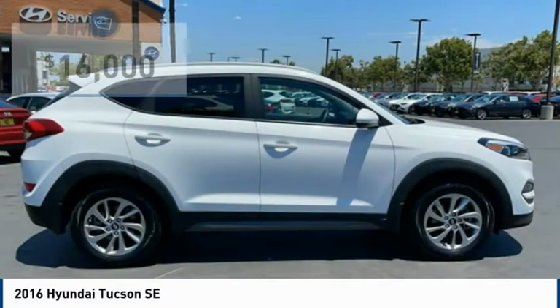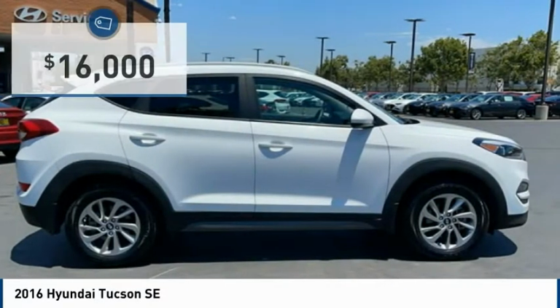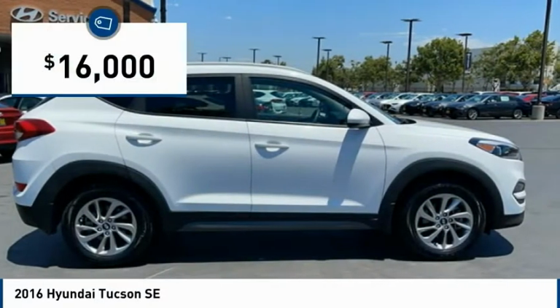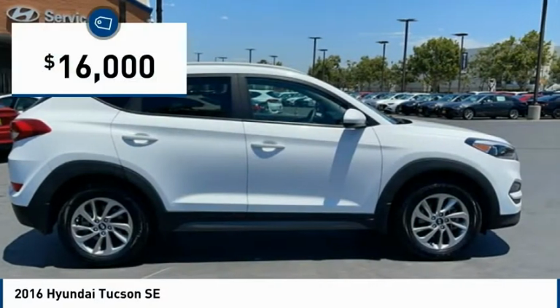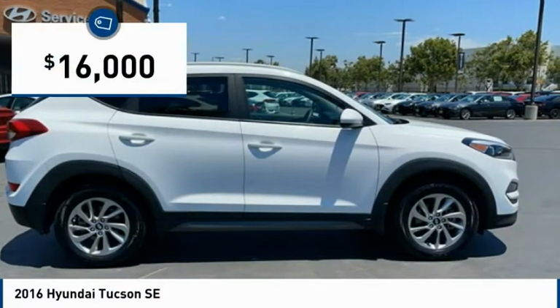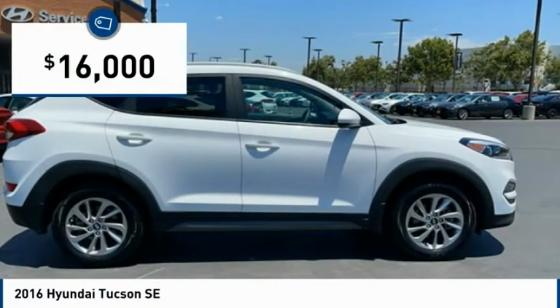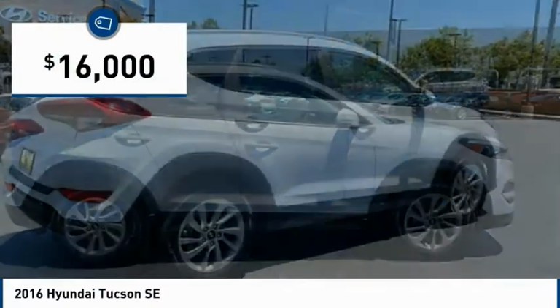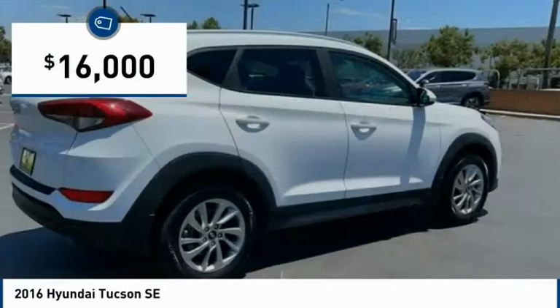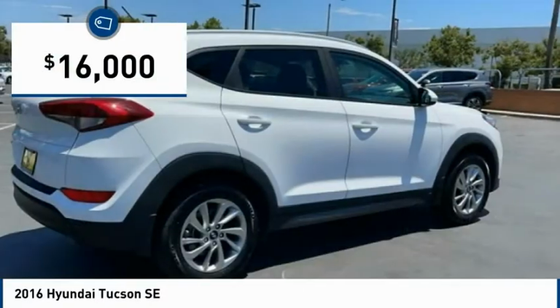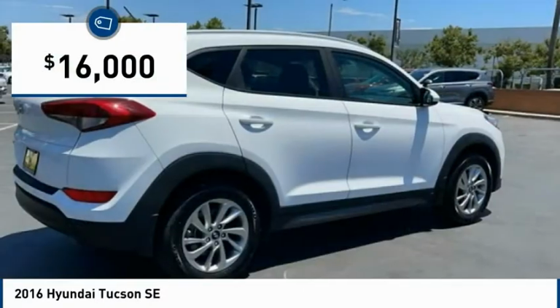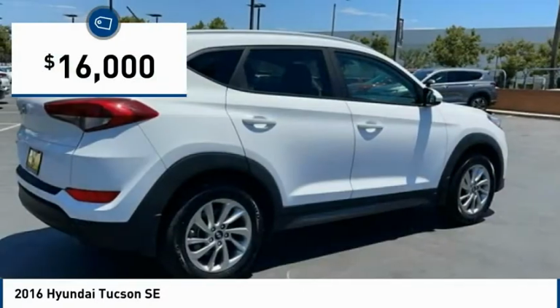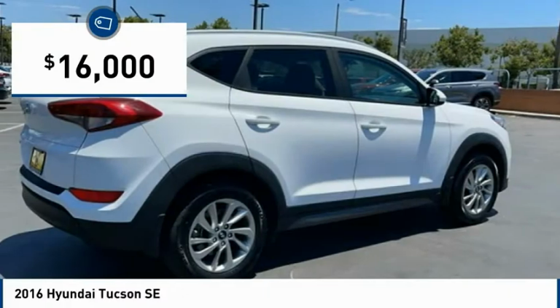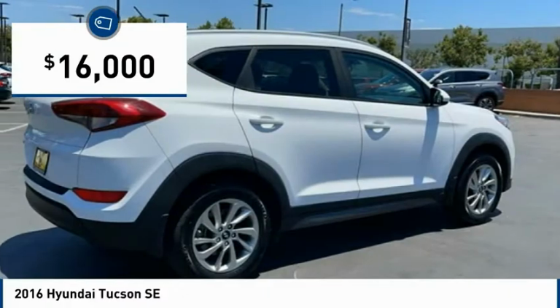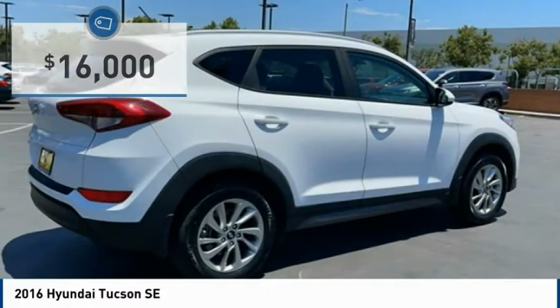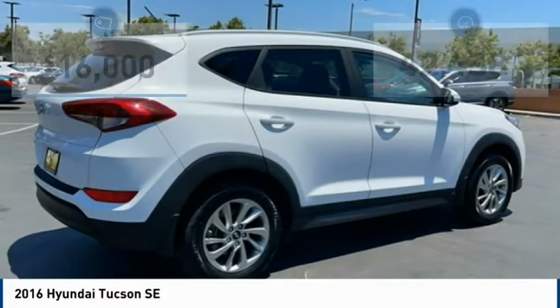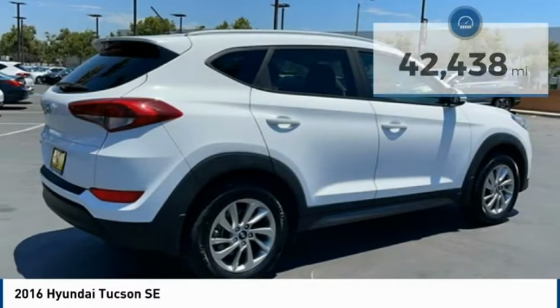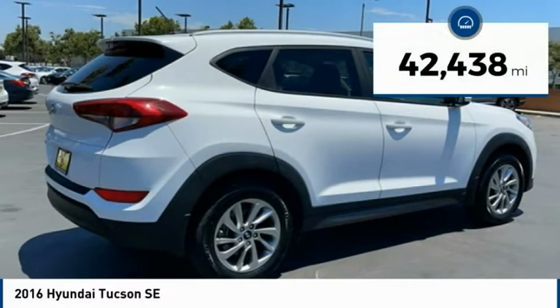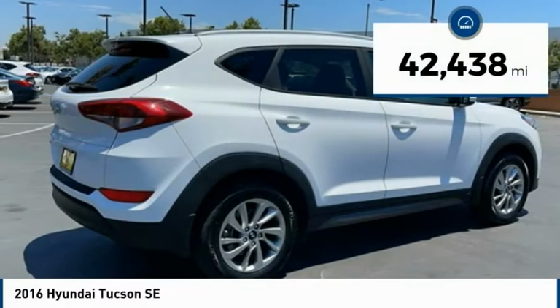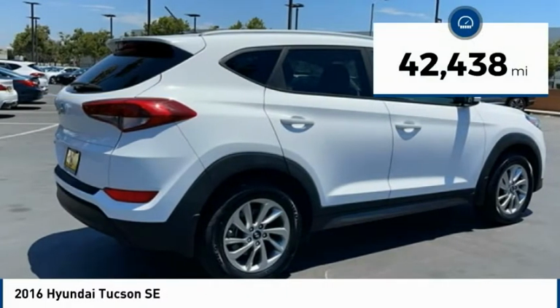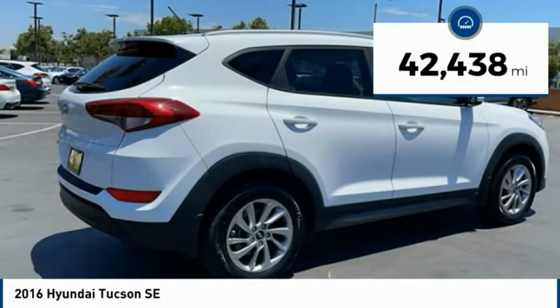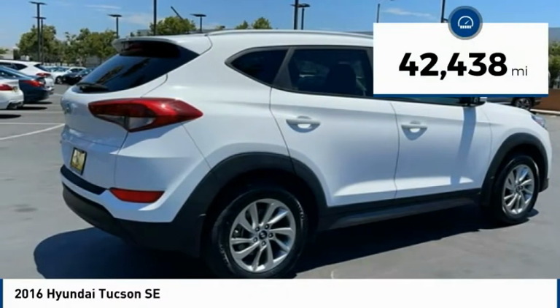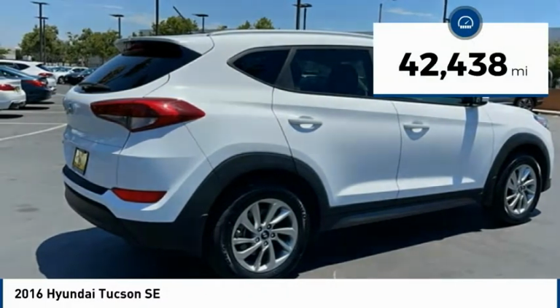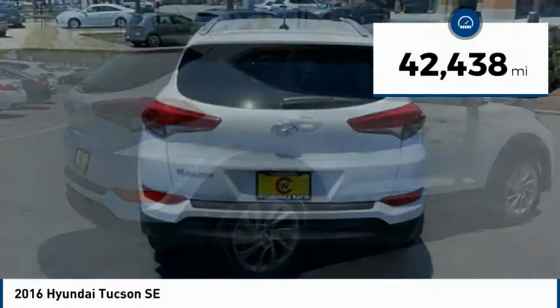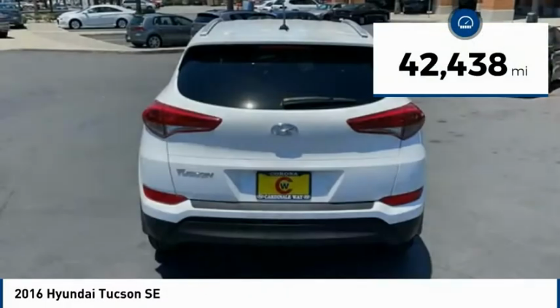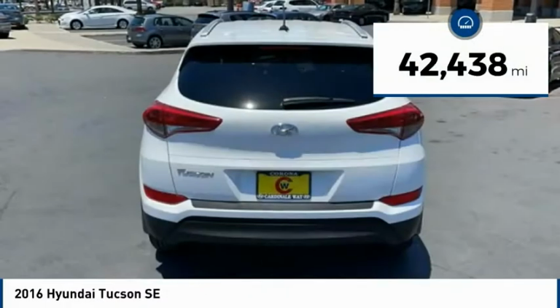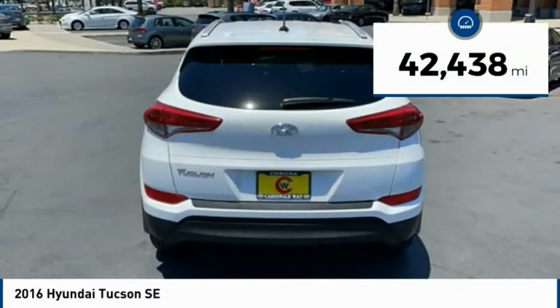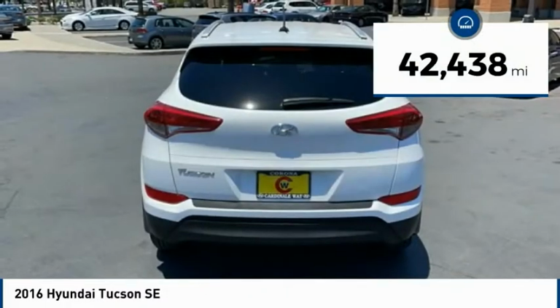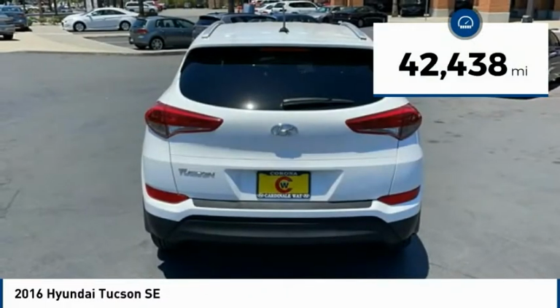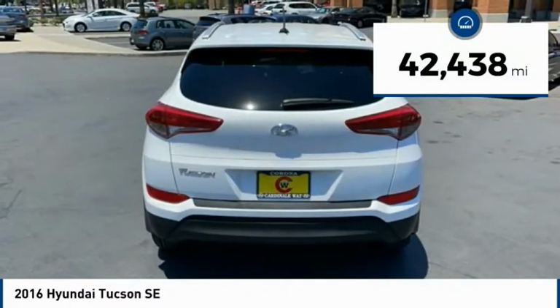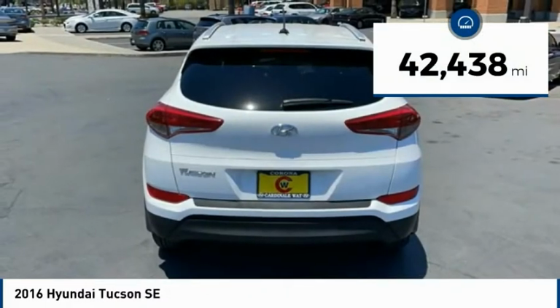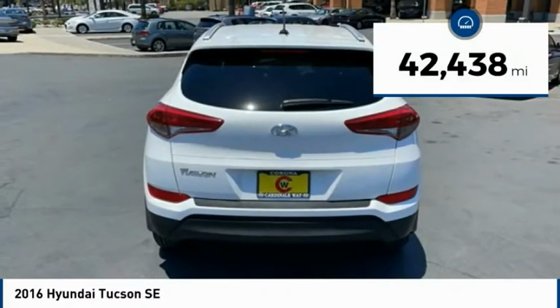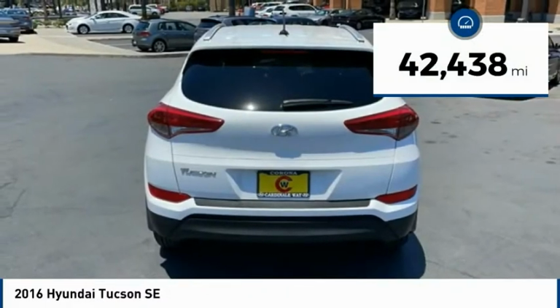It is priced below $20,000 and has less than 45,000 miles.